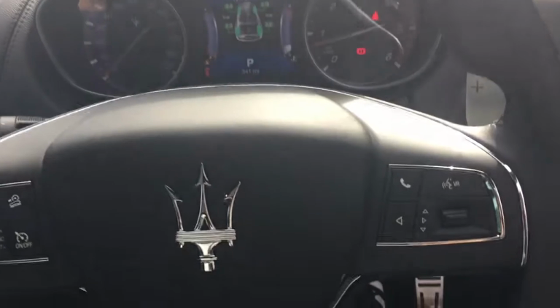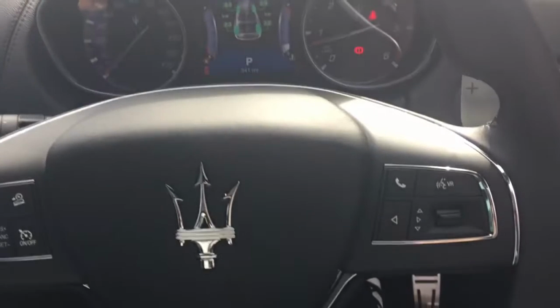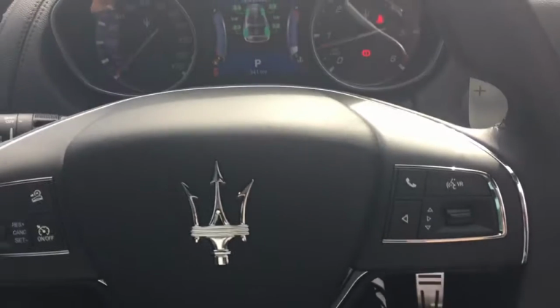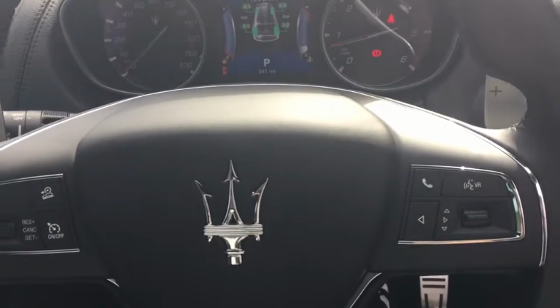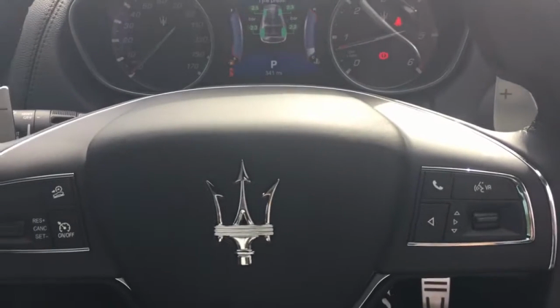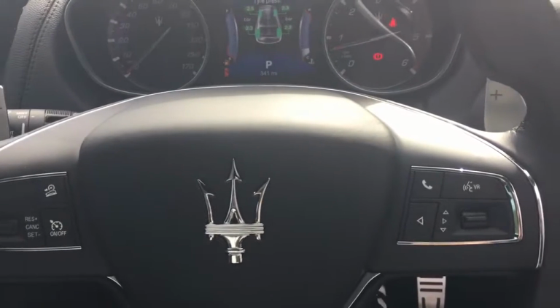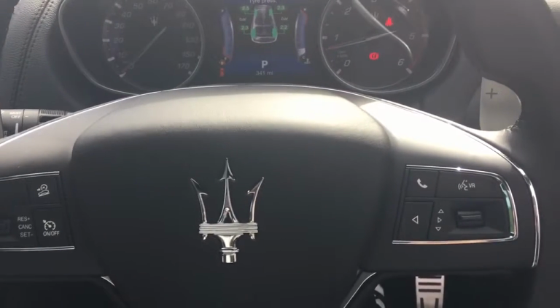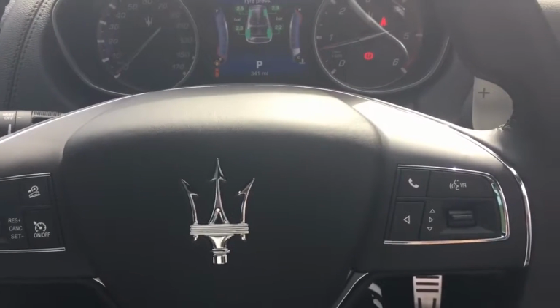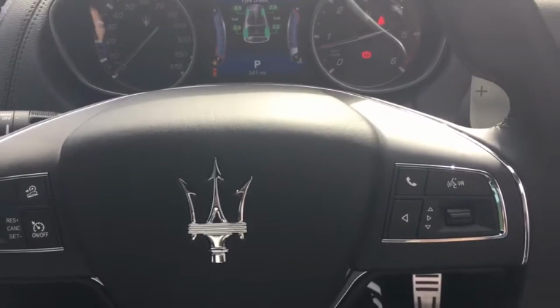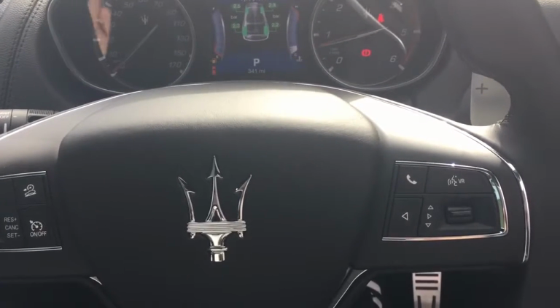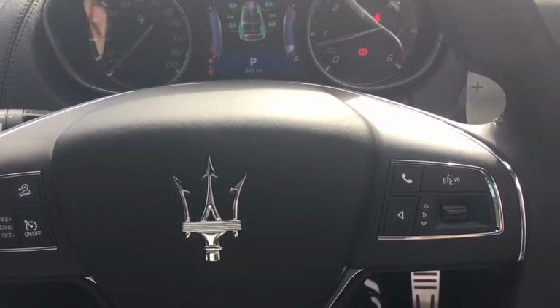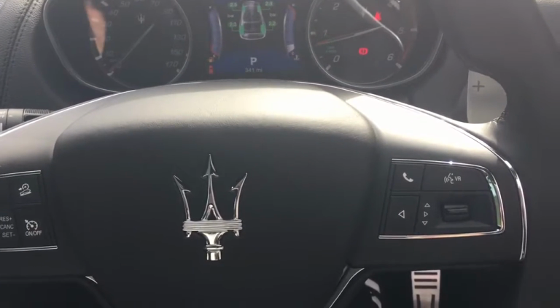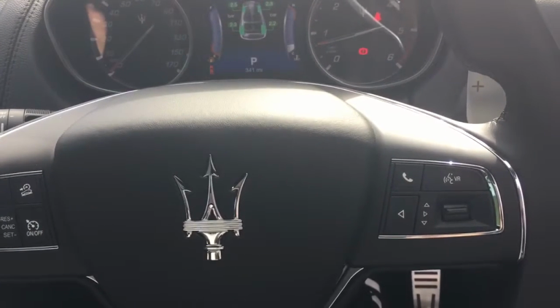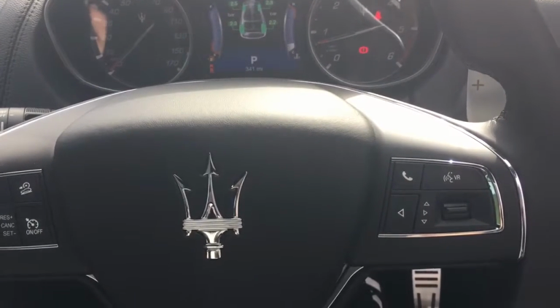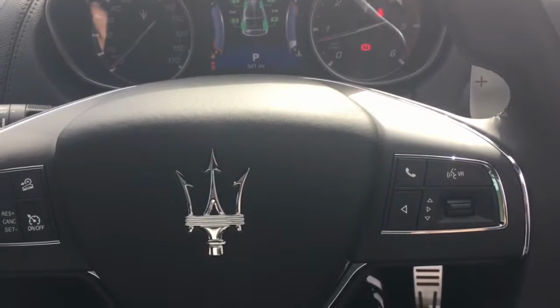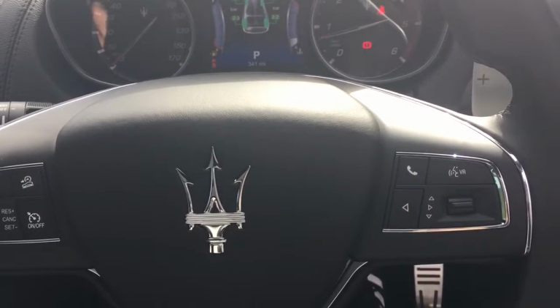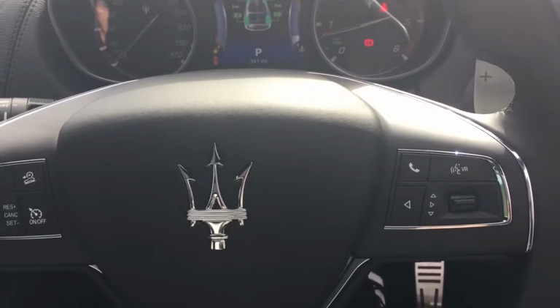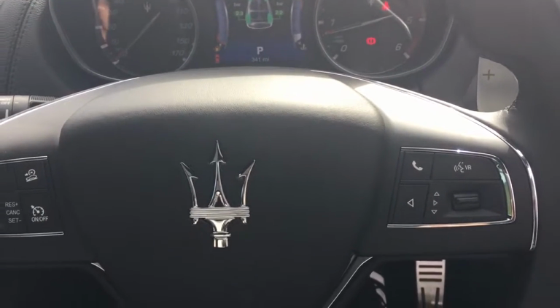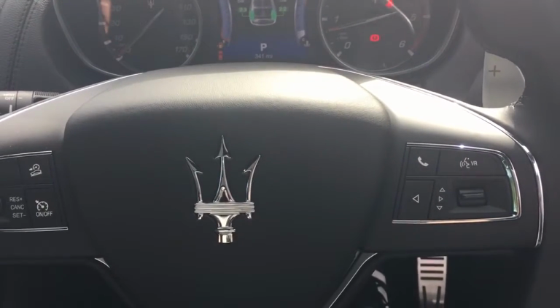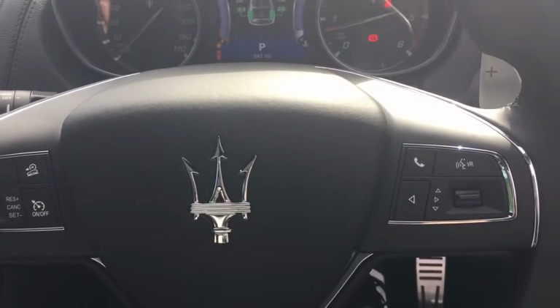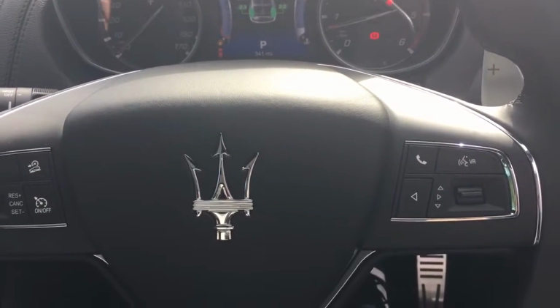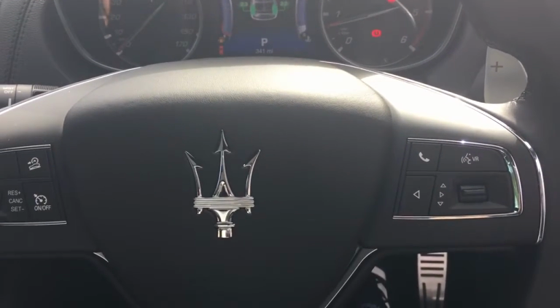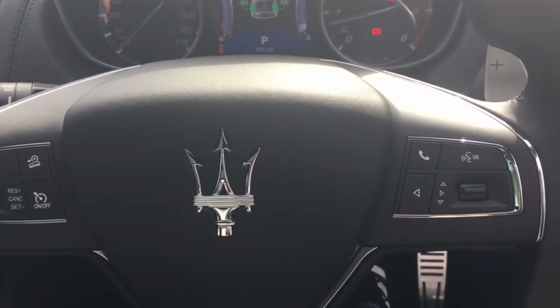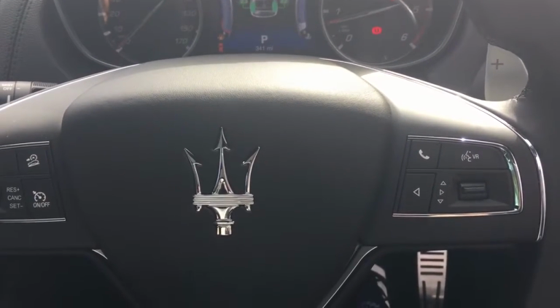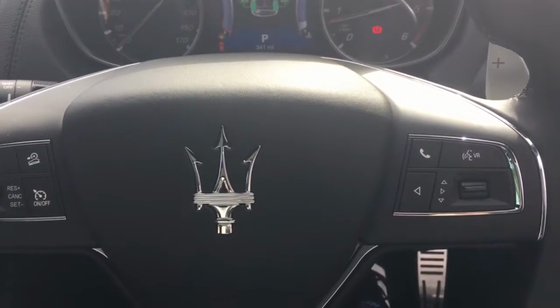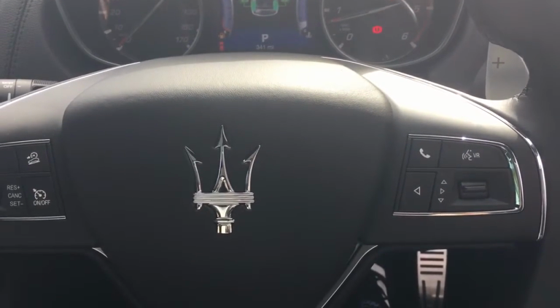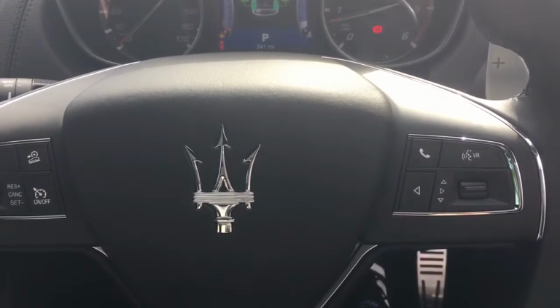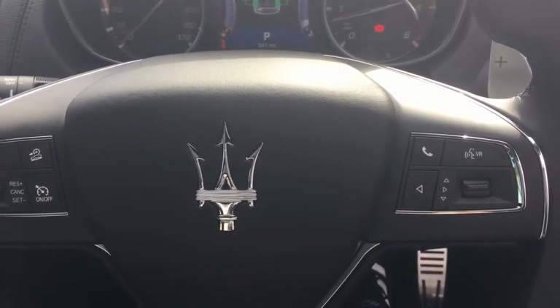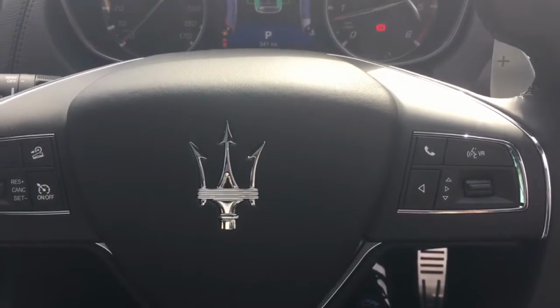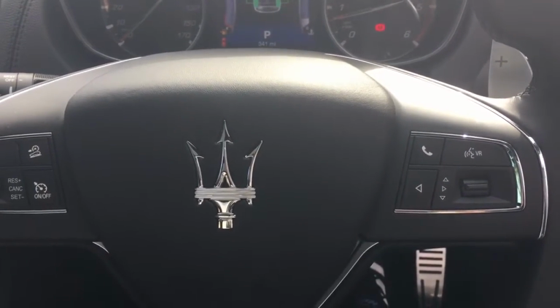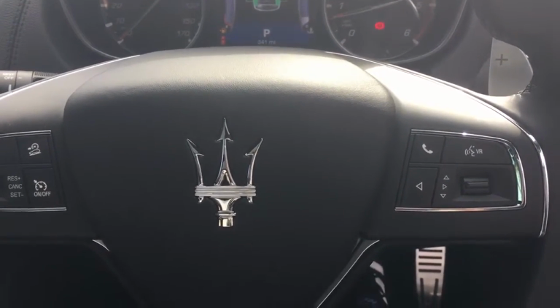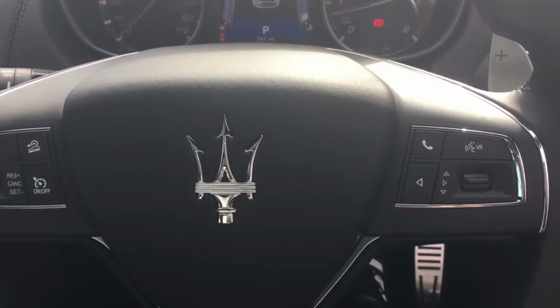So that is your Maserati Levante. Thank you very much for your enquiry. Cheers.